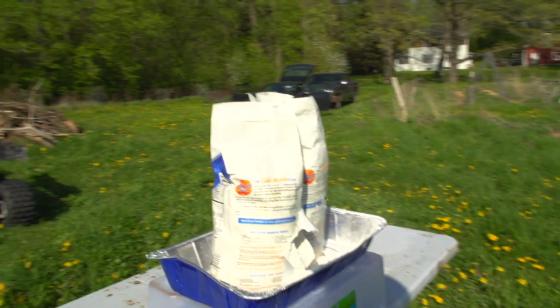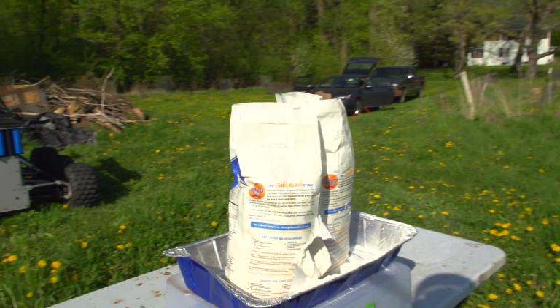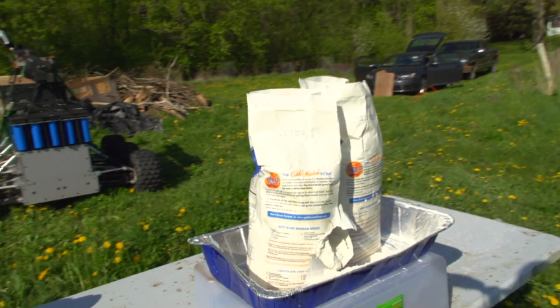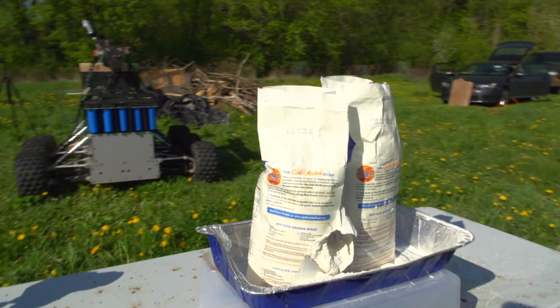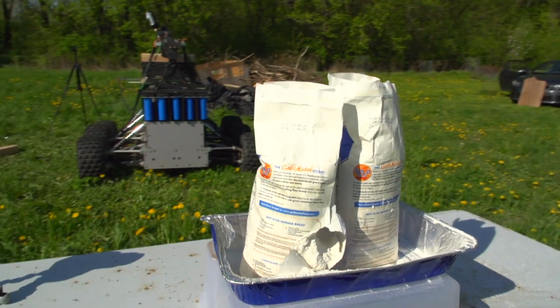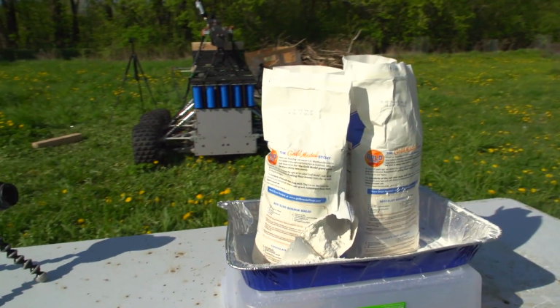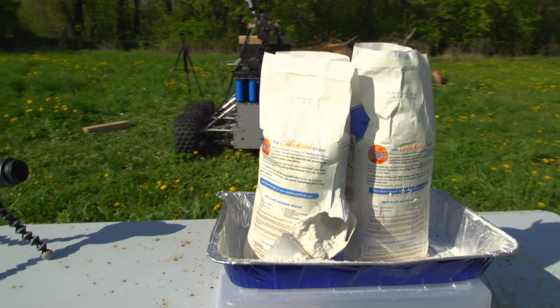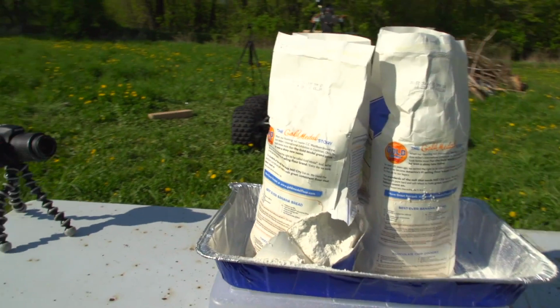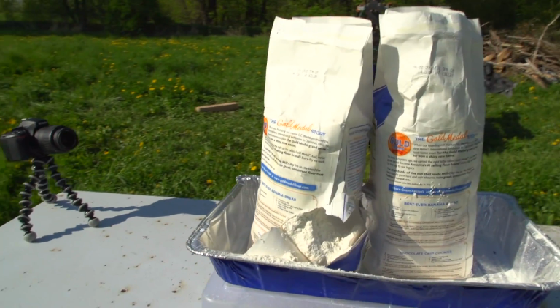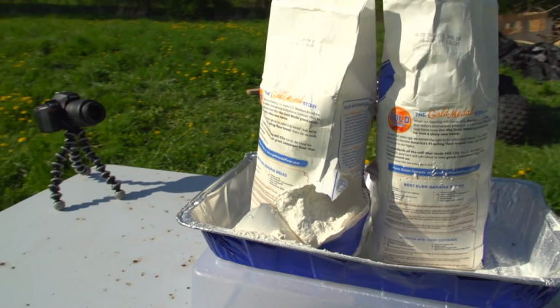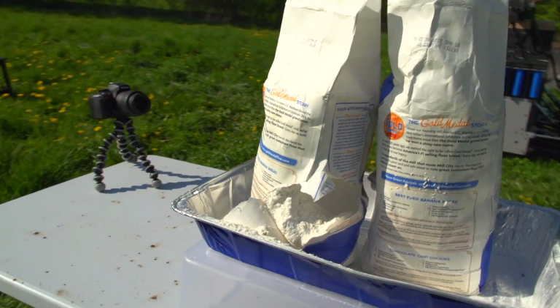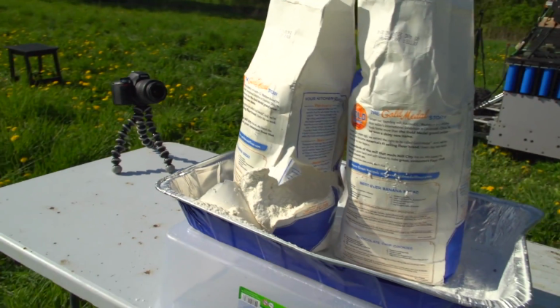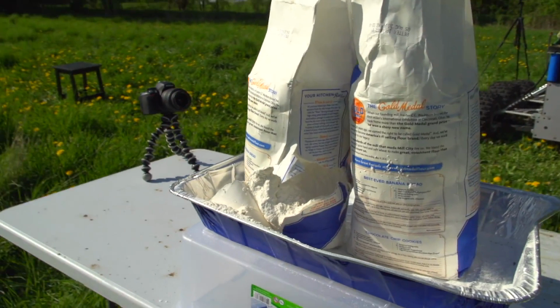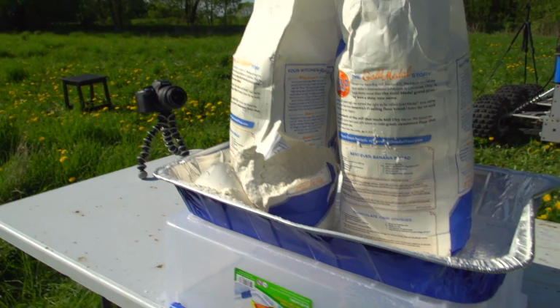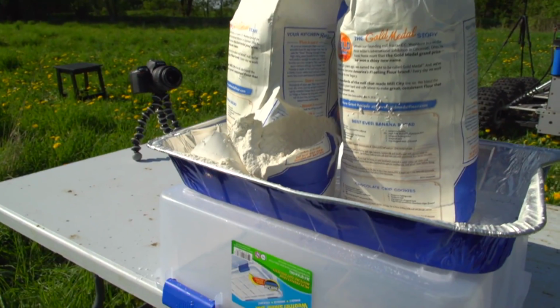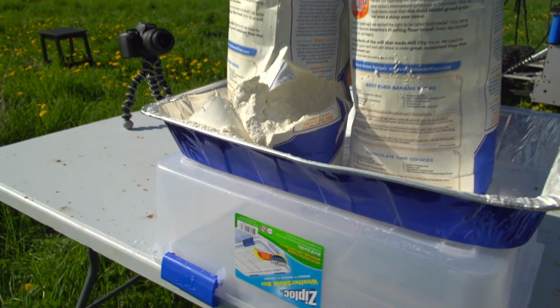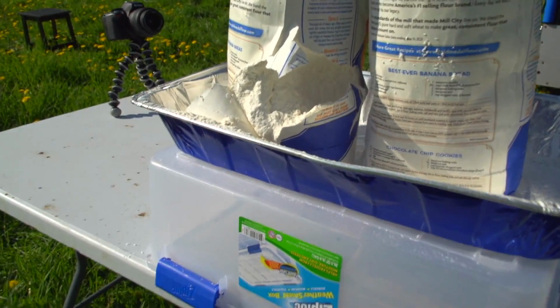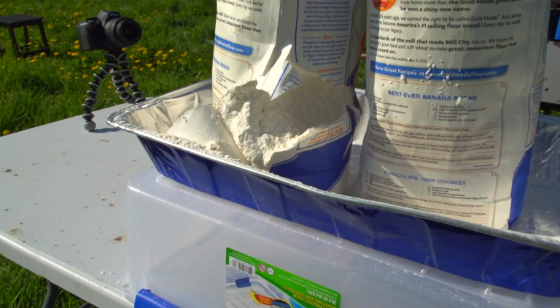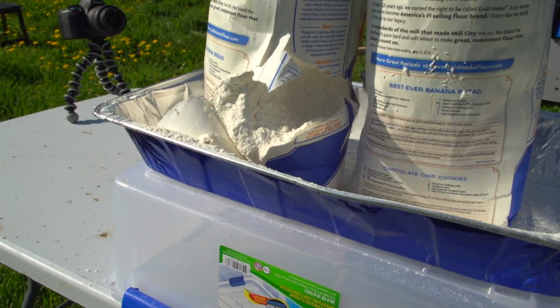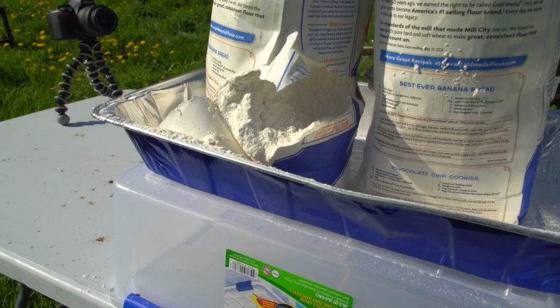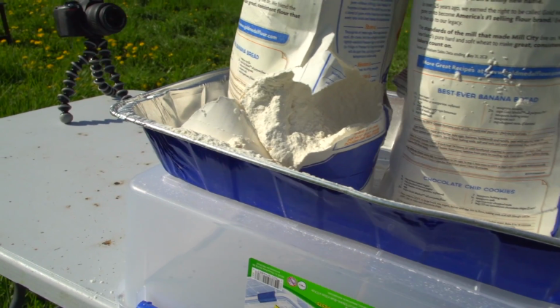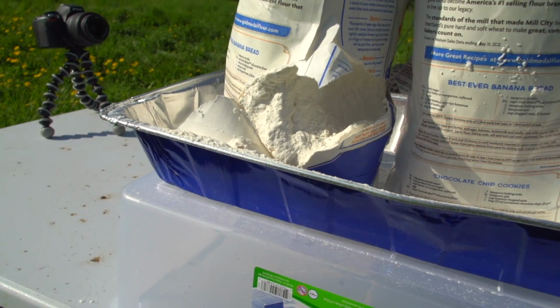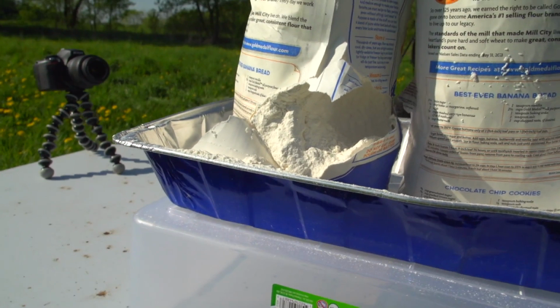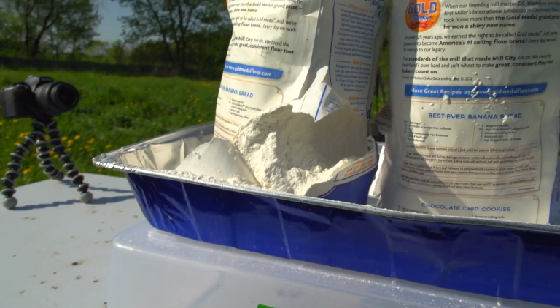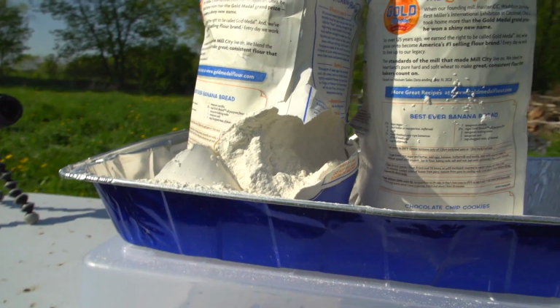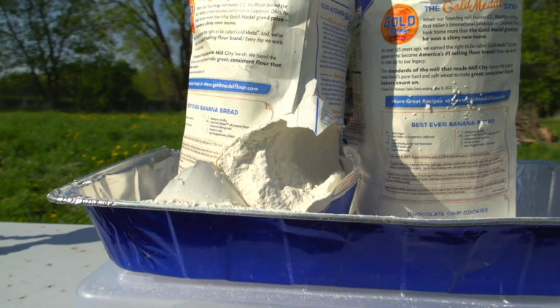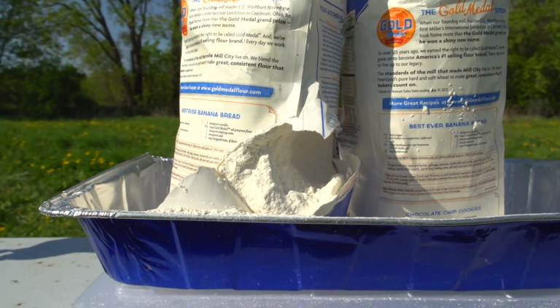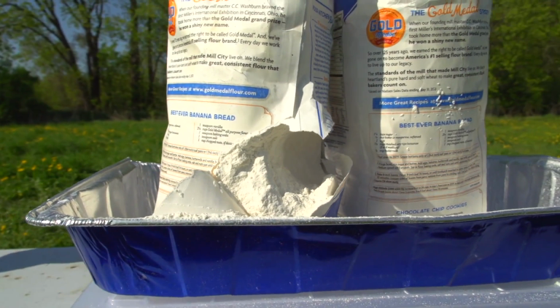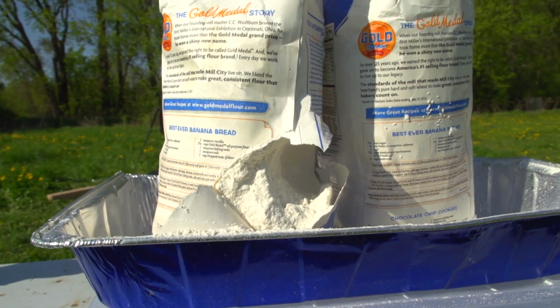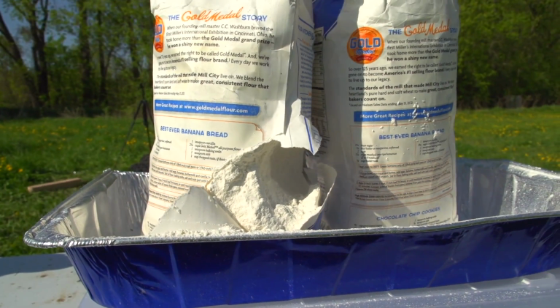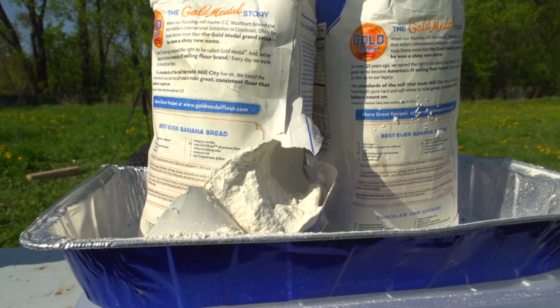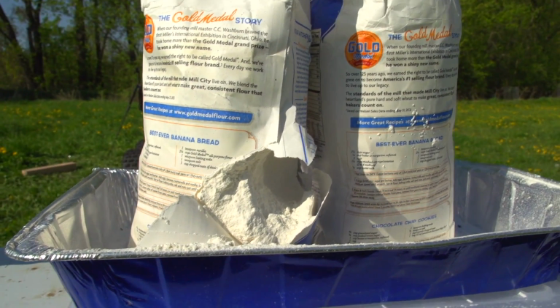We definitely made it through the bag. There's just a hole right through.